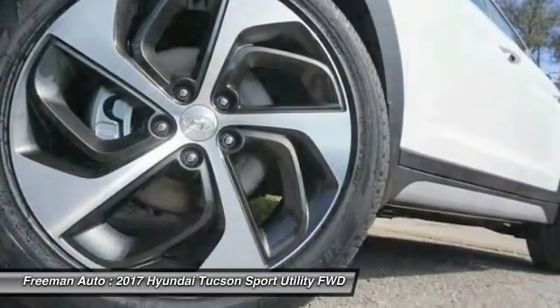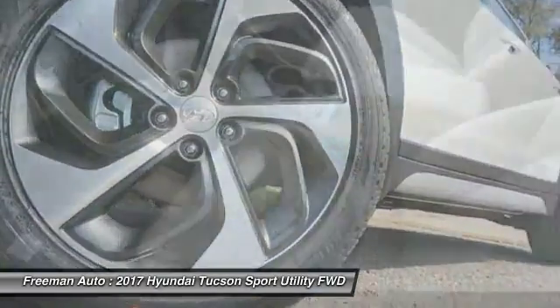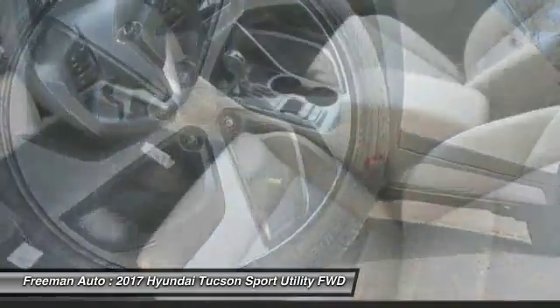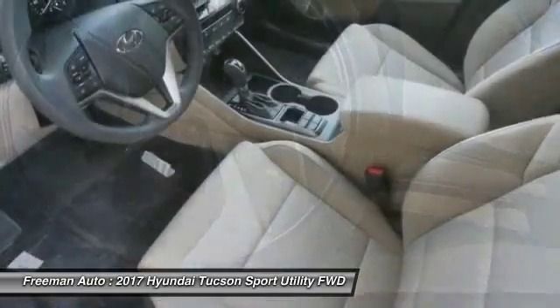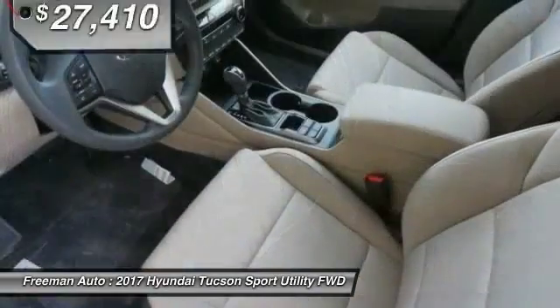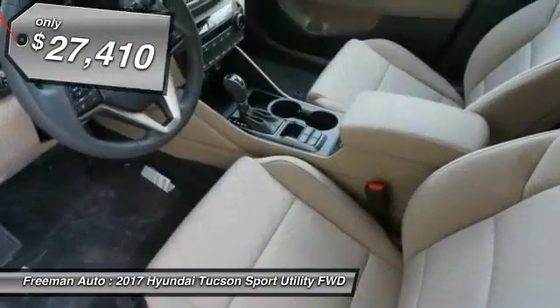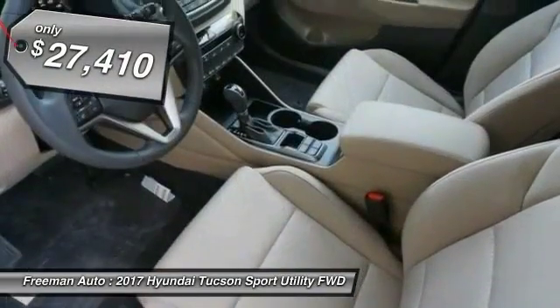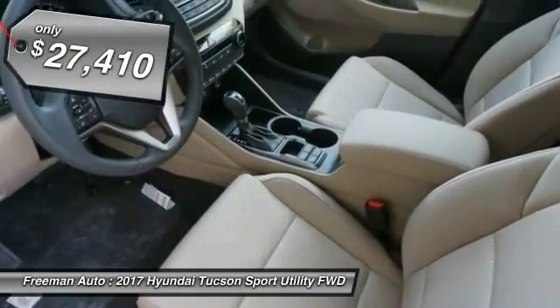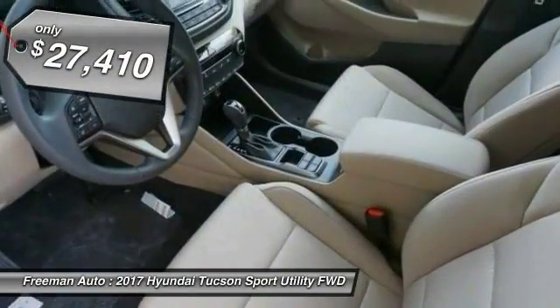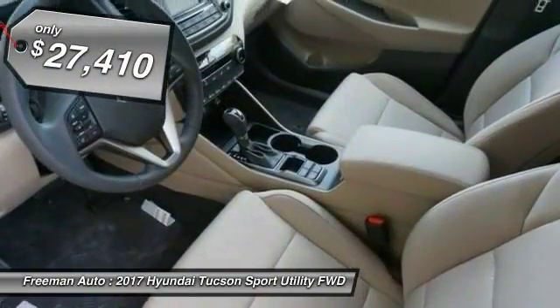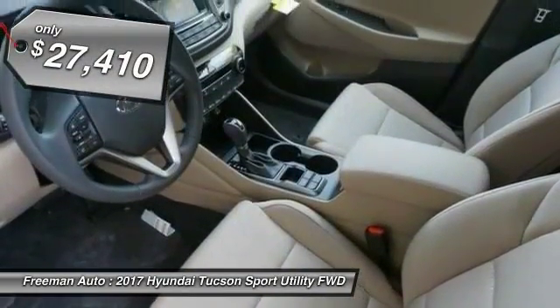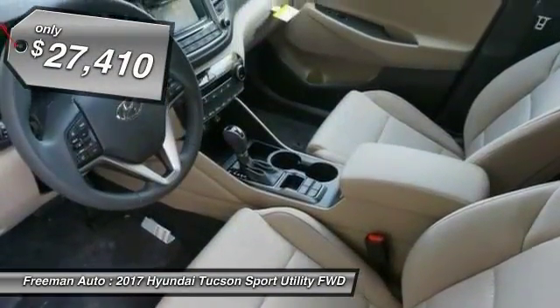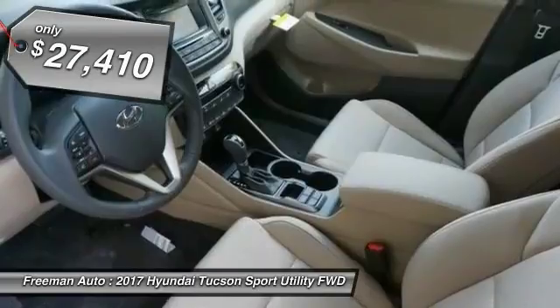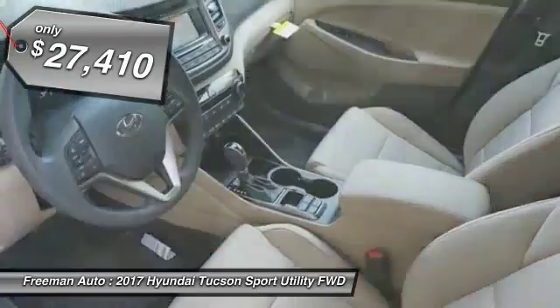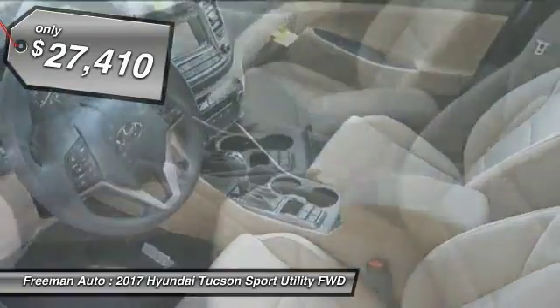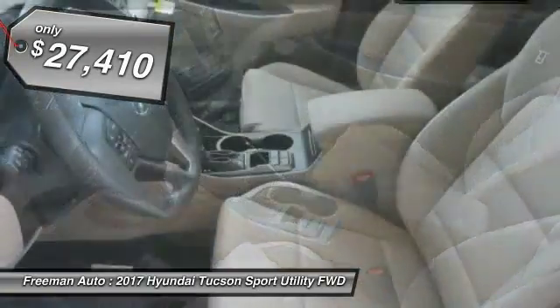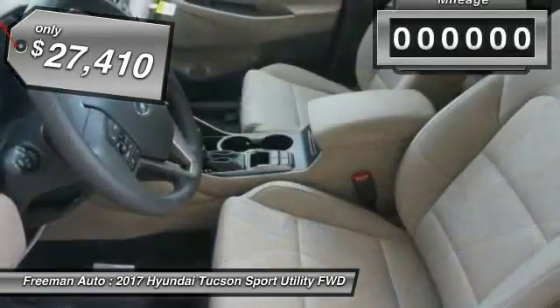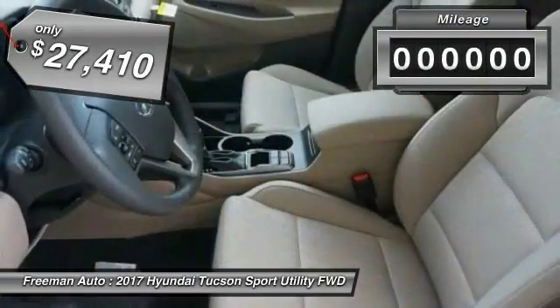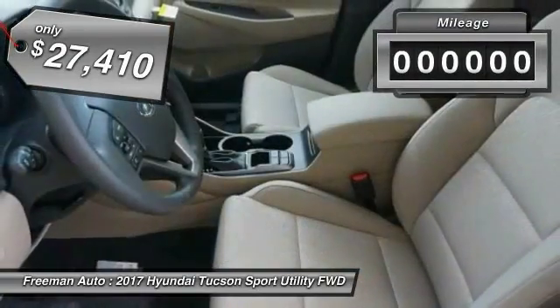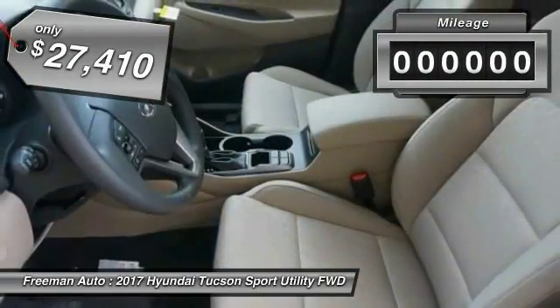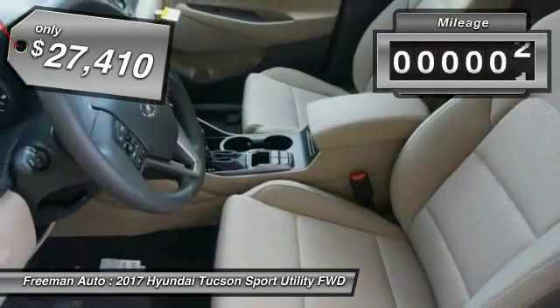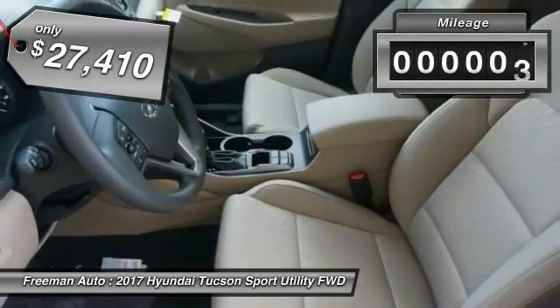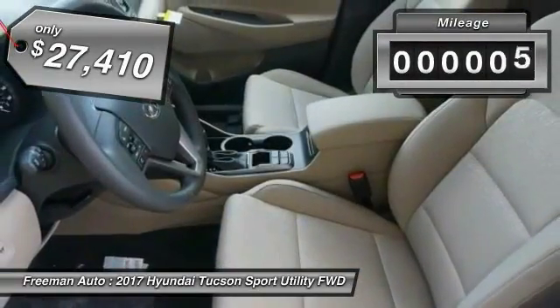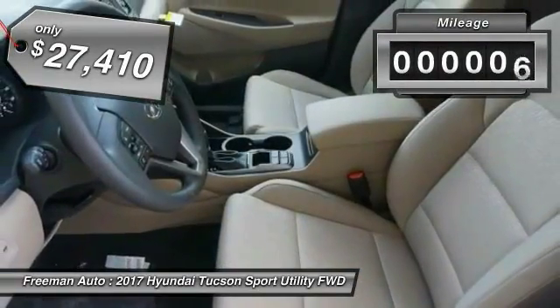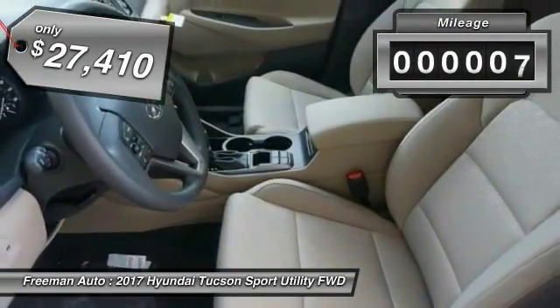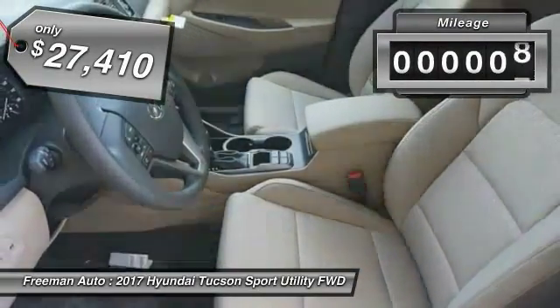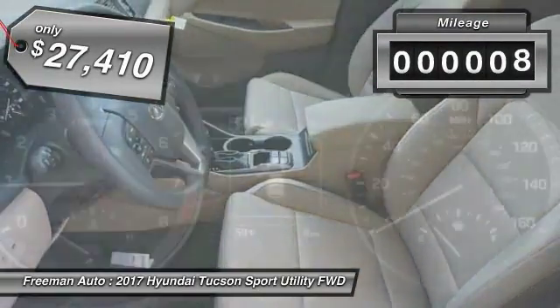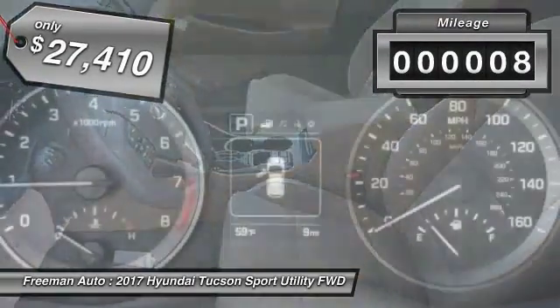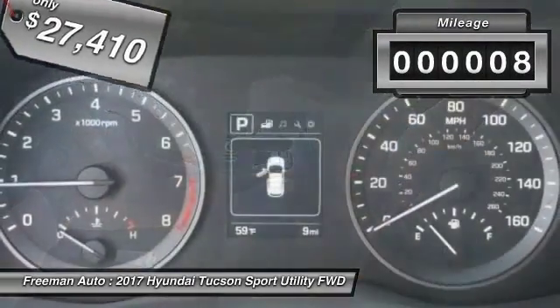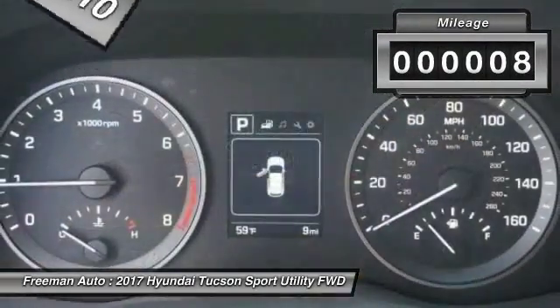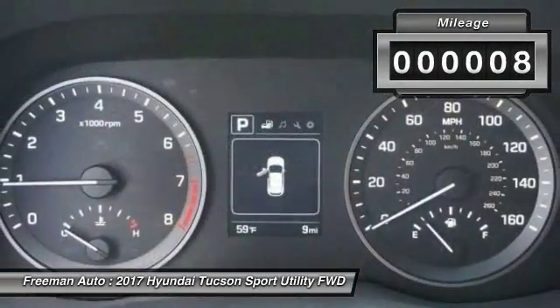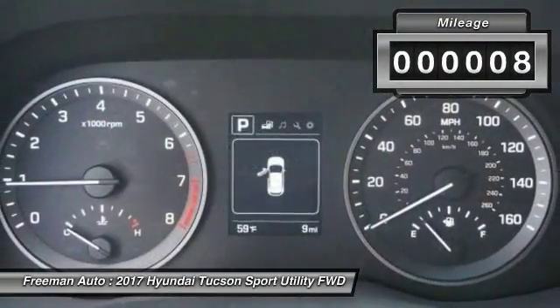It's the future of the crossover and is priced below $30,000. This vehicle has less than 100 miles.